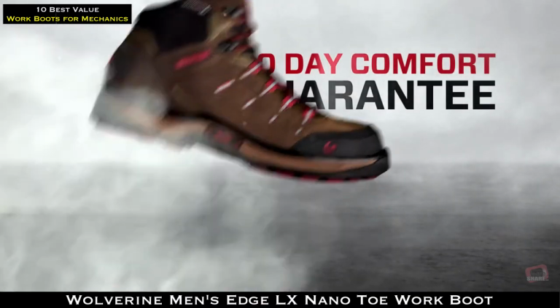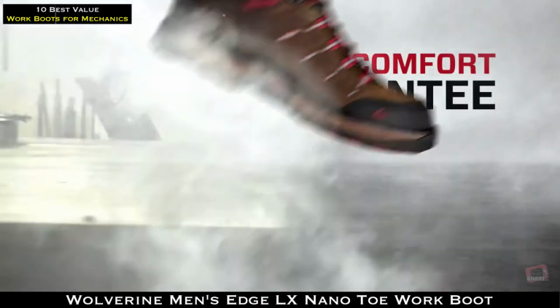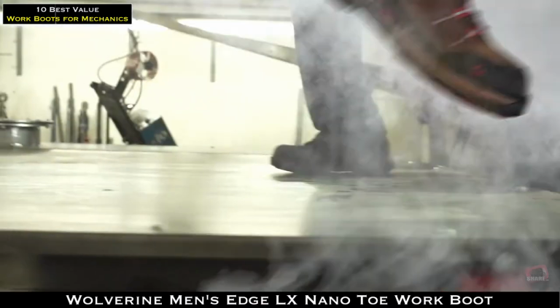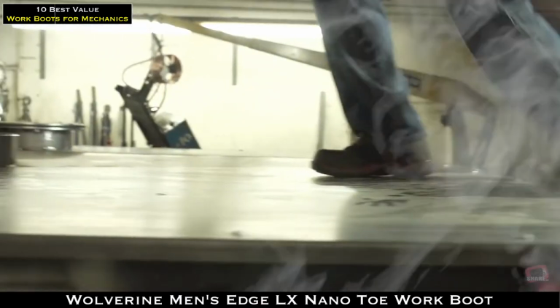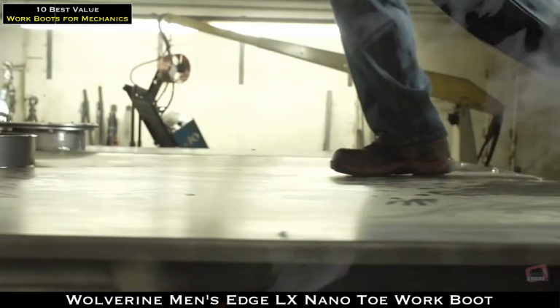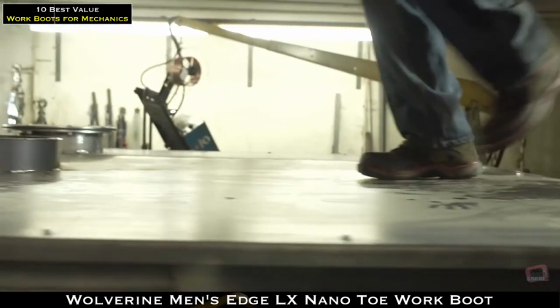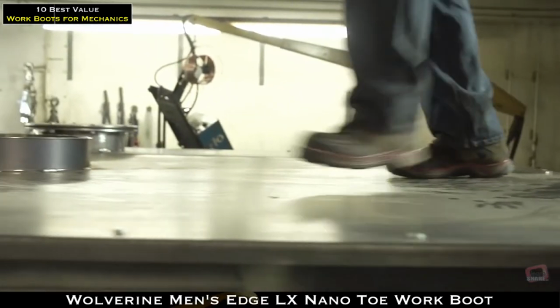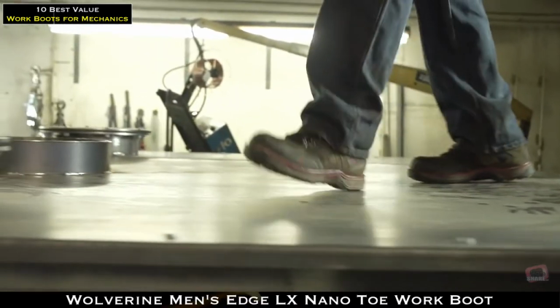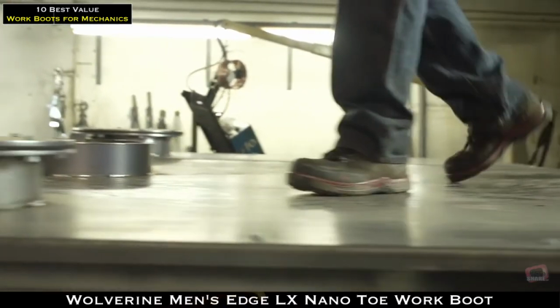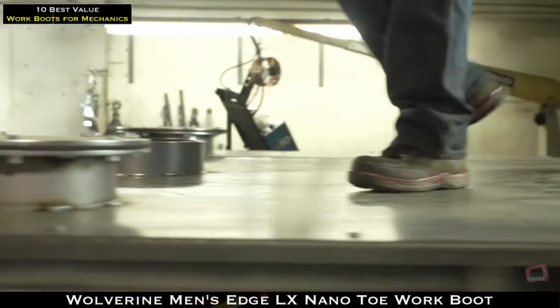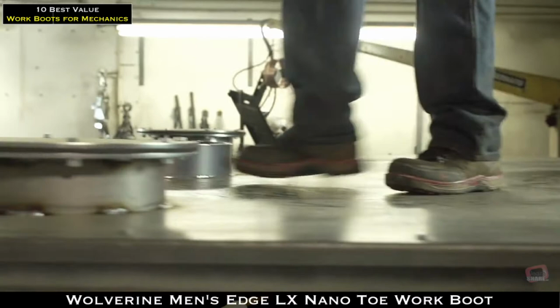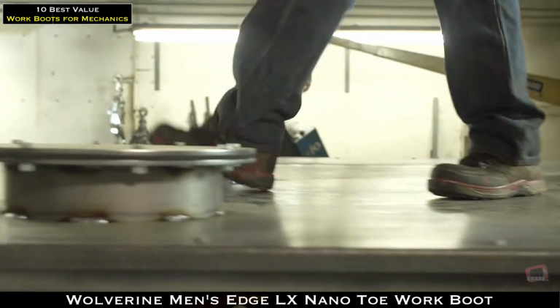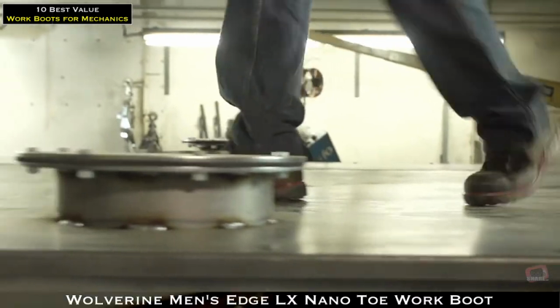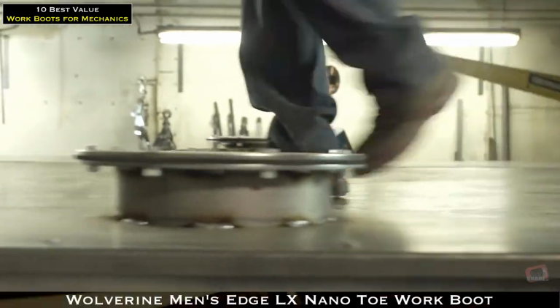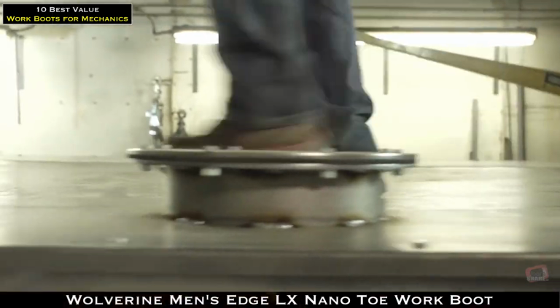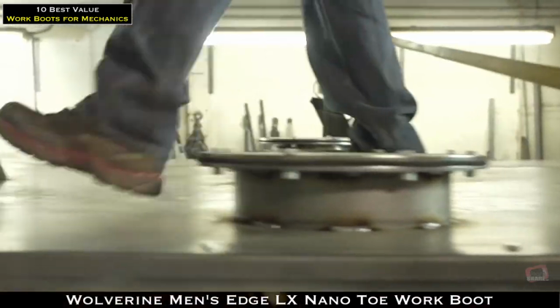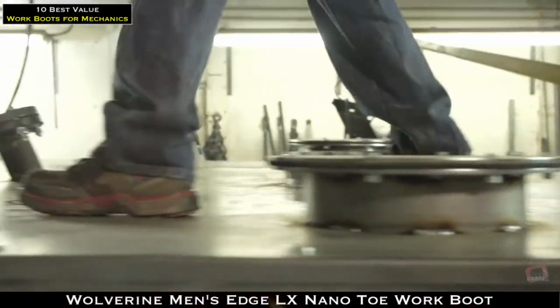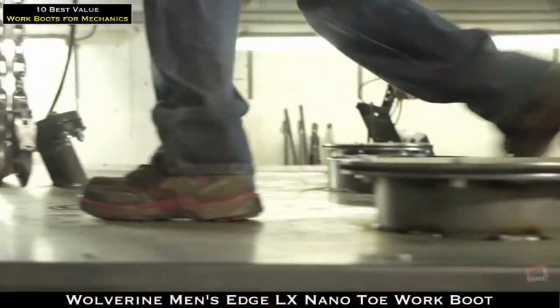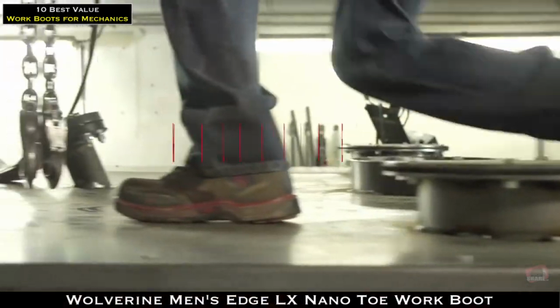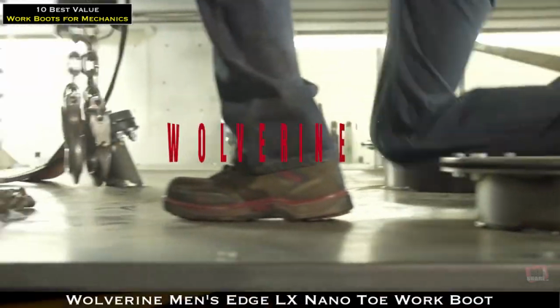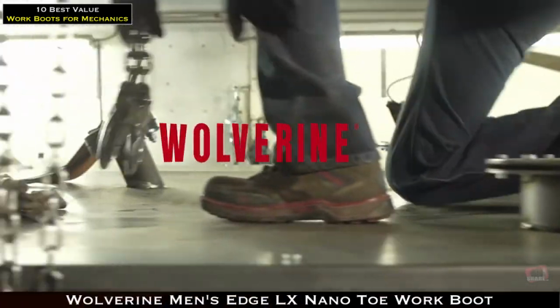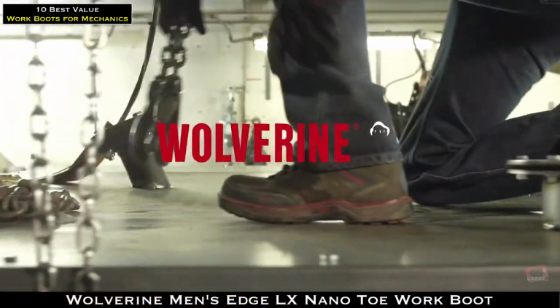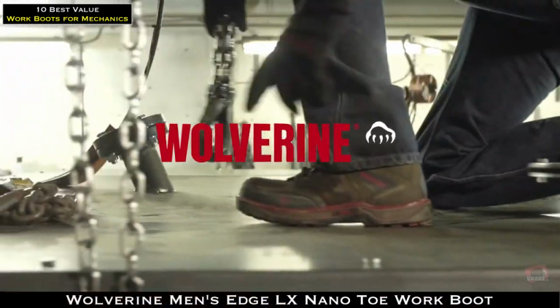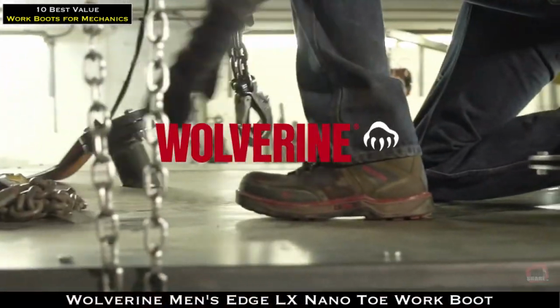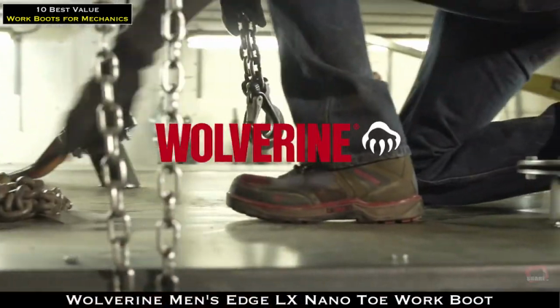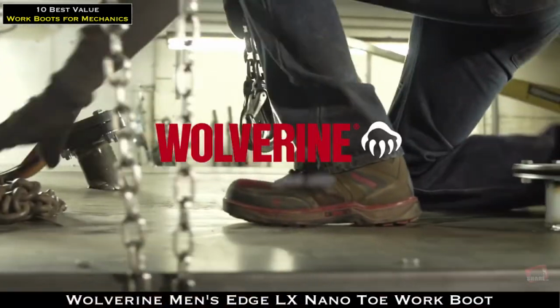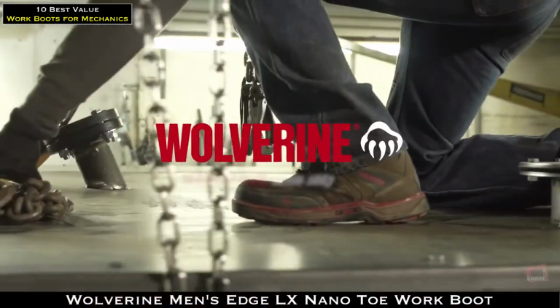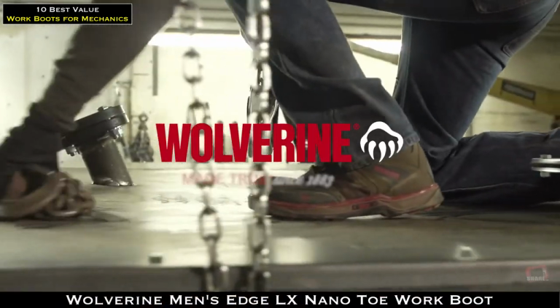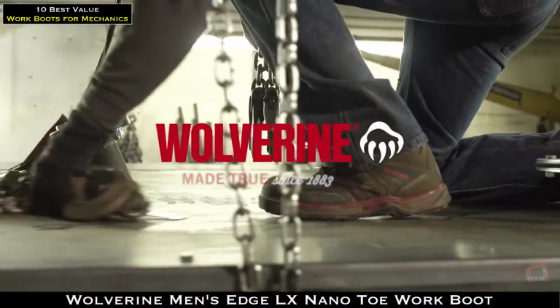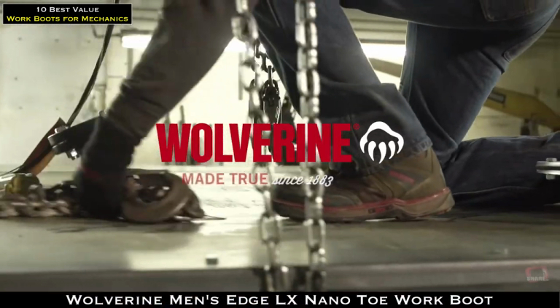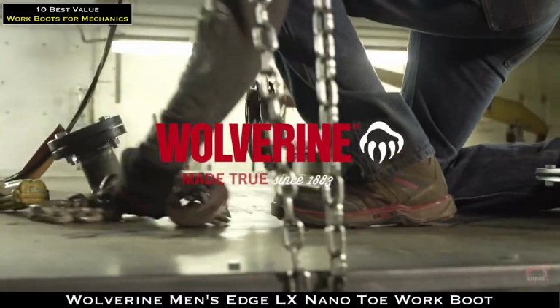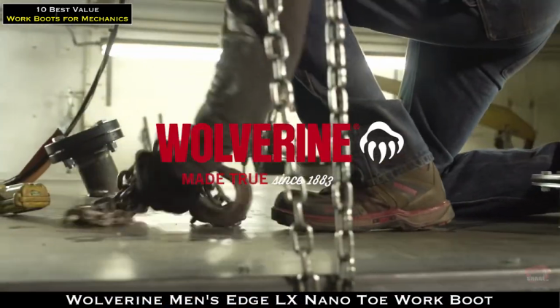The all-new EPX work boot. Lace up and never punch out.